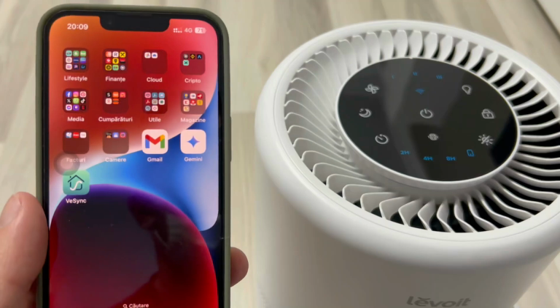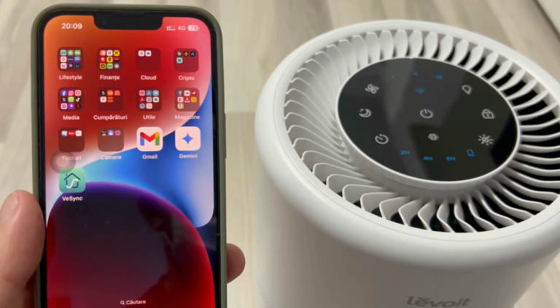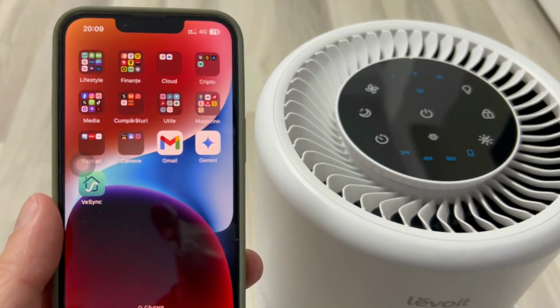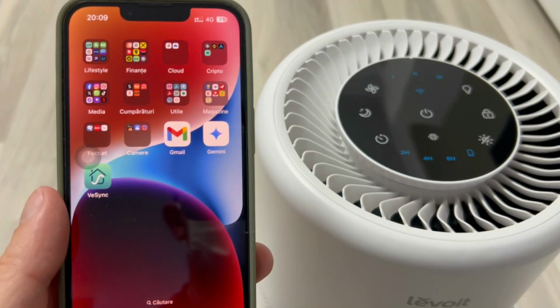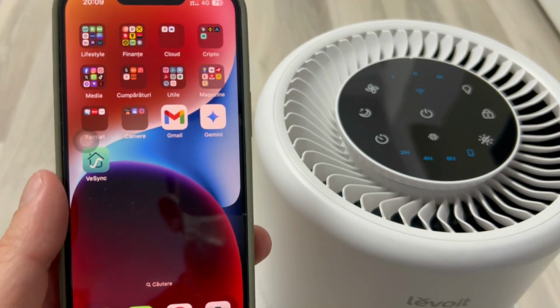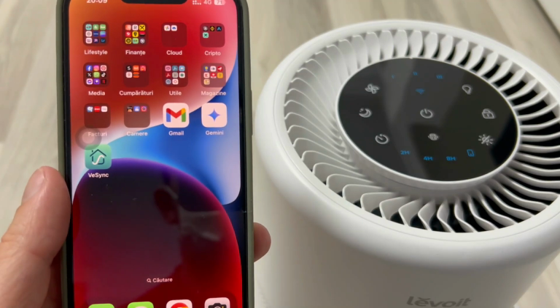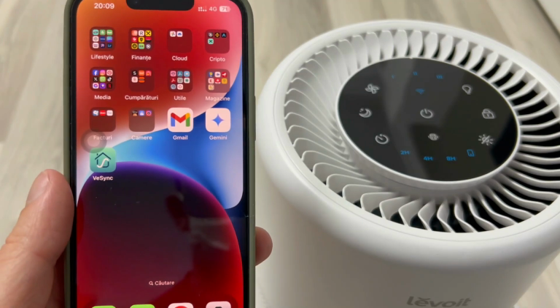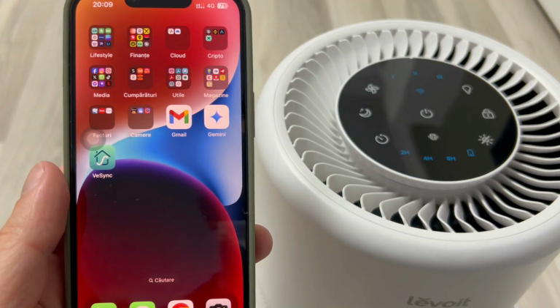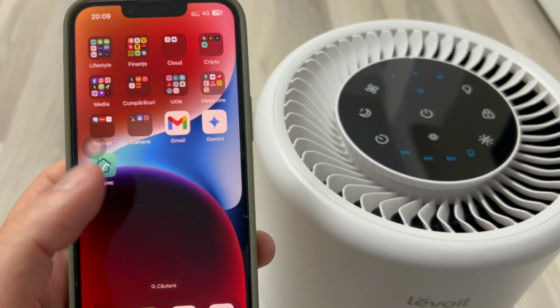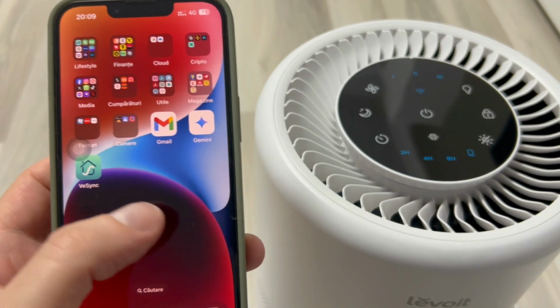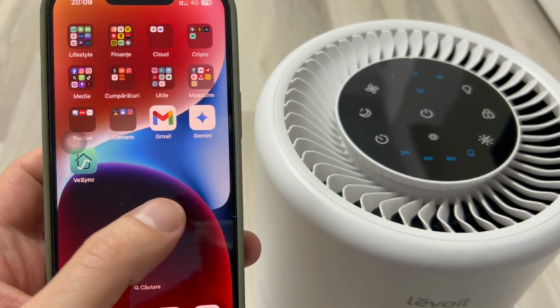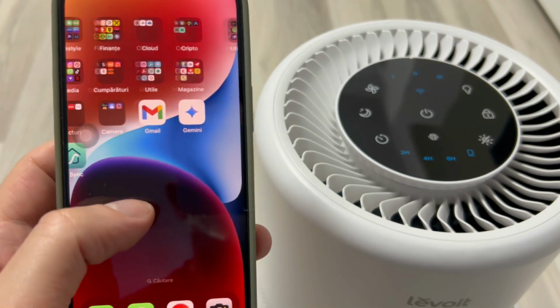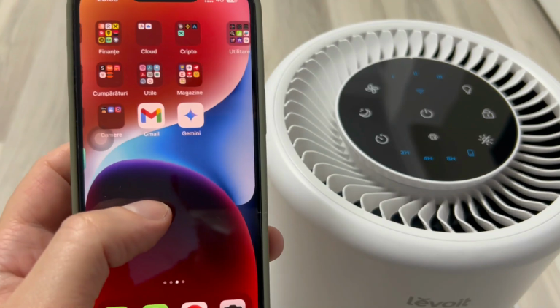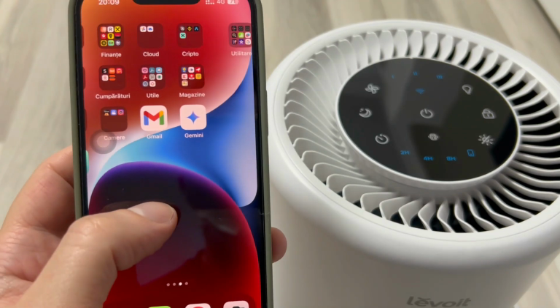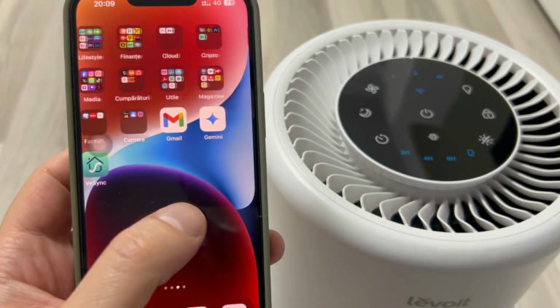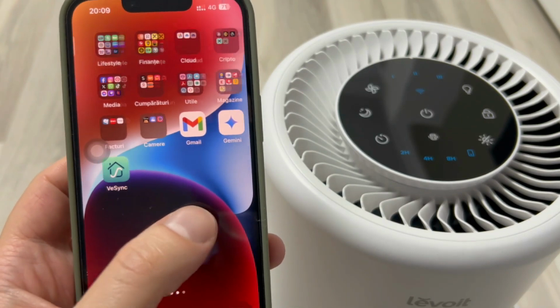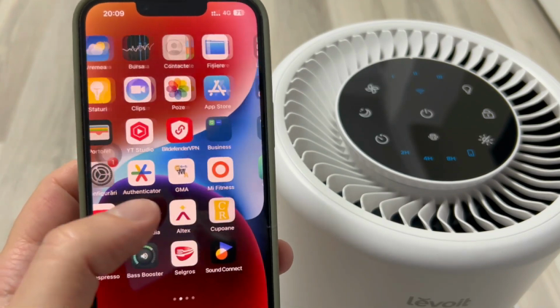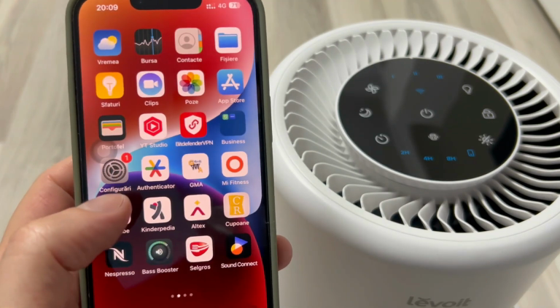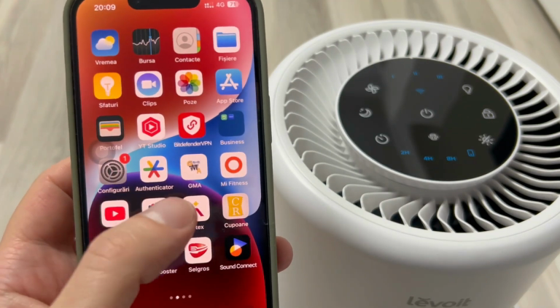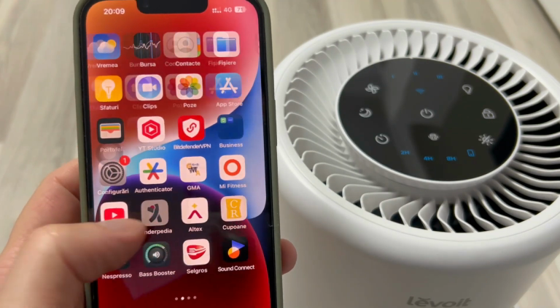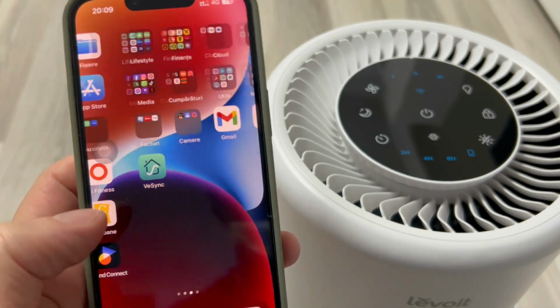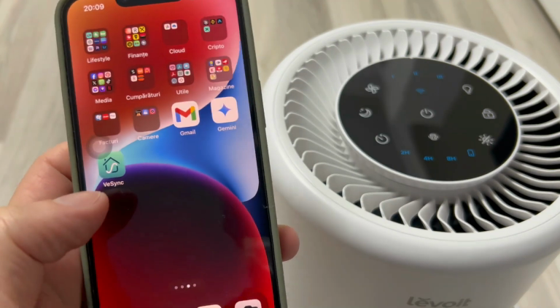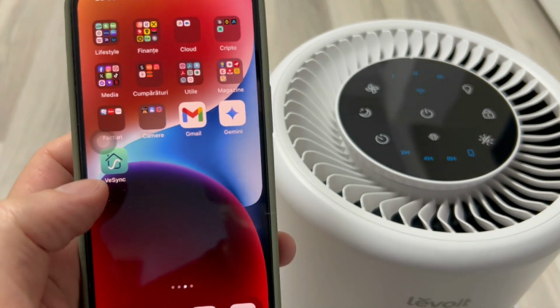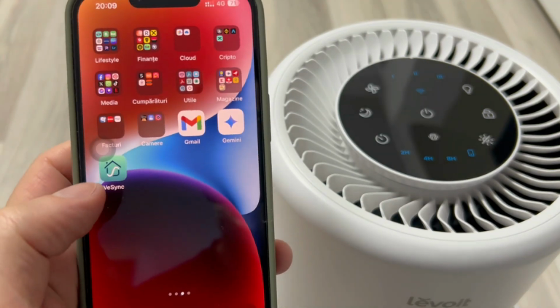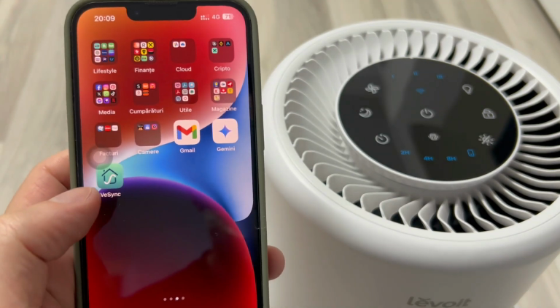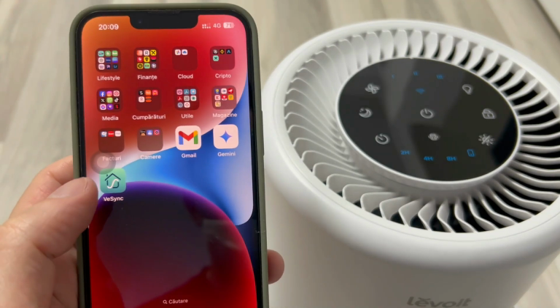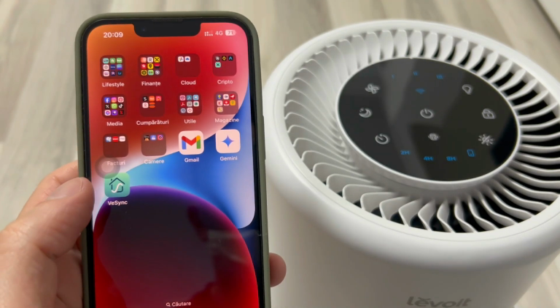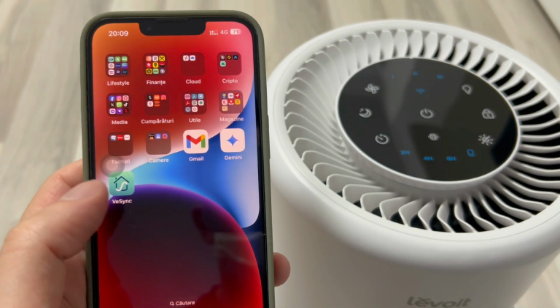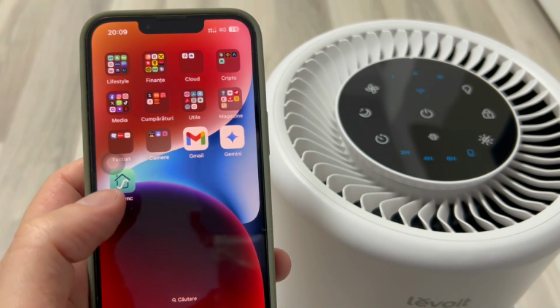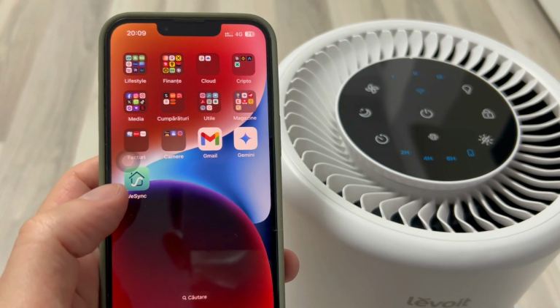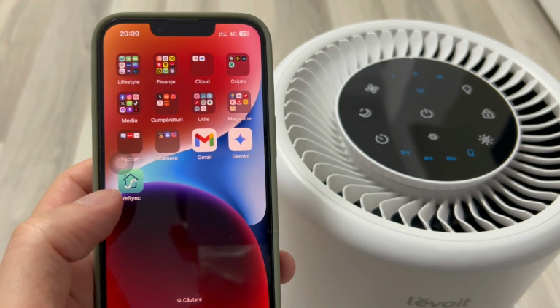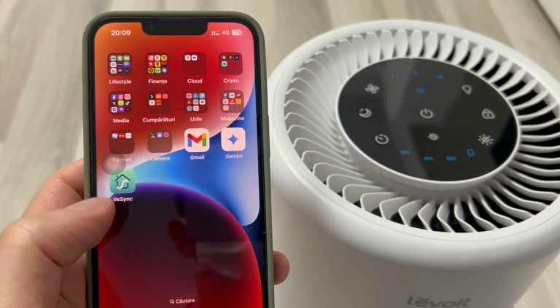Hello. In this video, I will show you how to connect your phone to the Levoit Core 200S Air Purifier.